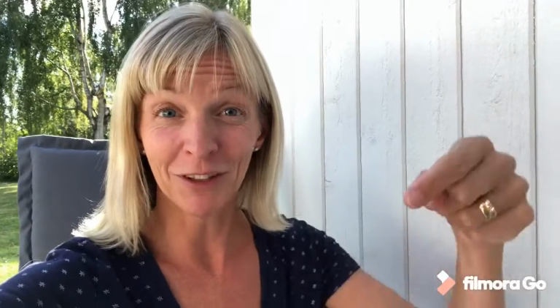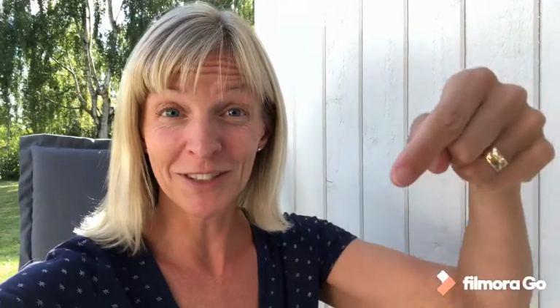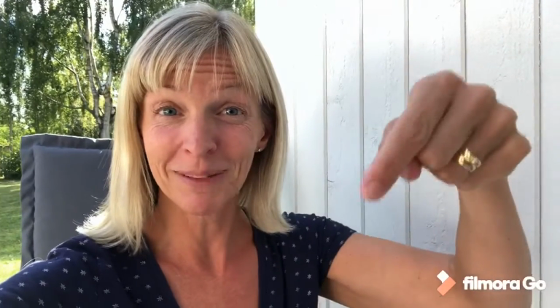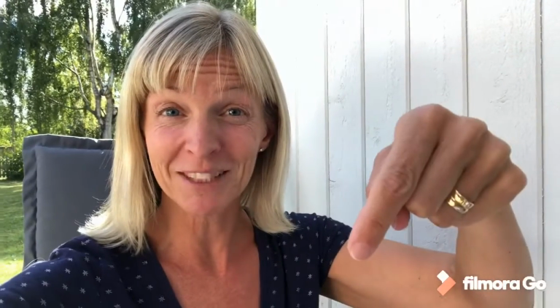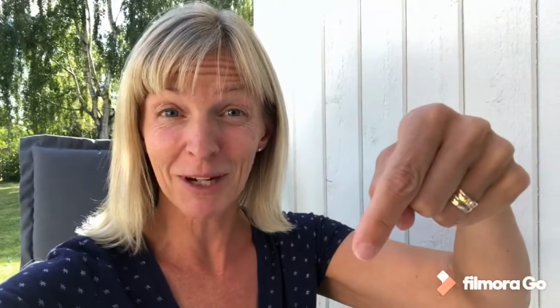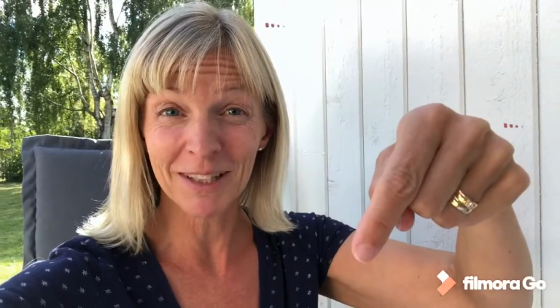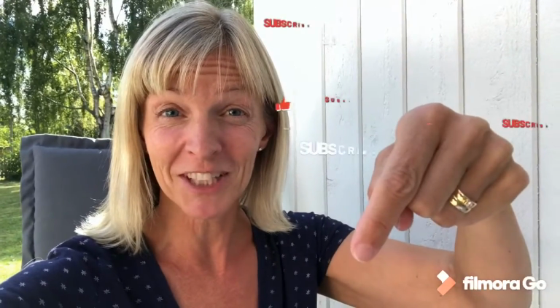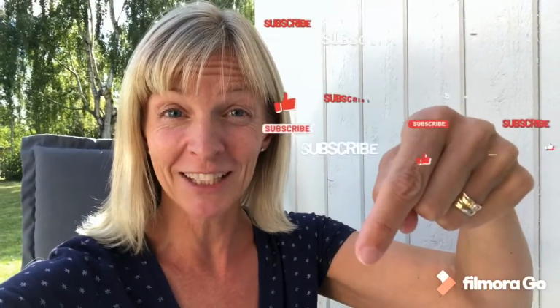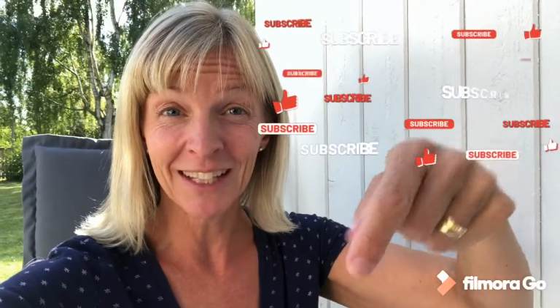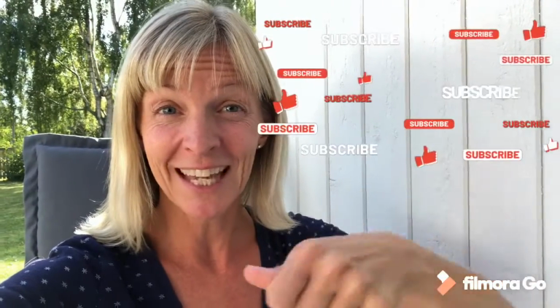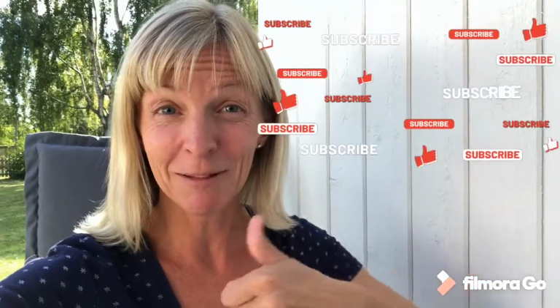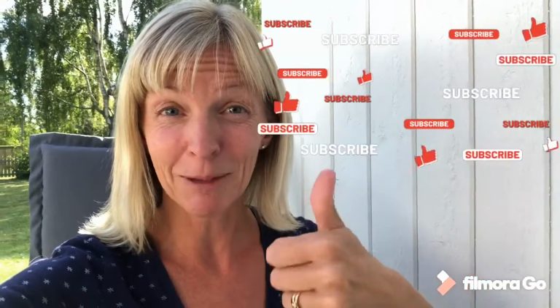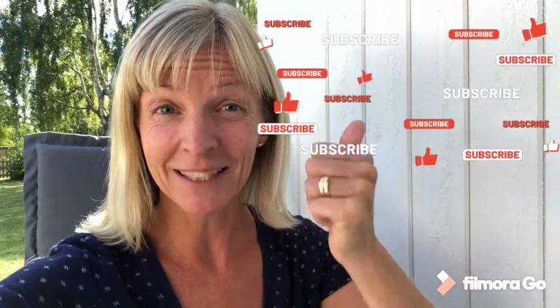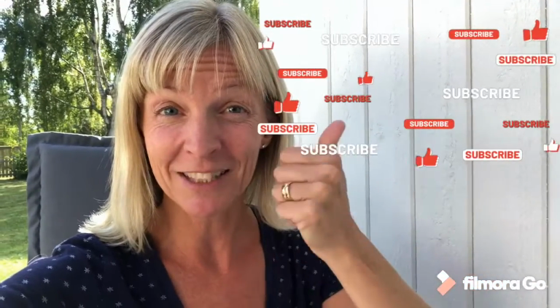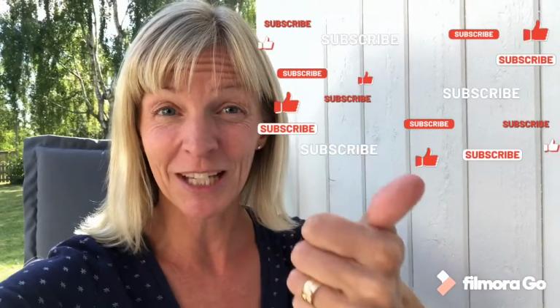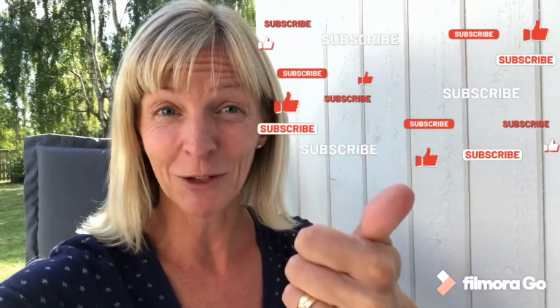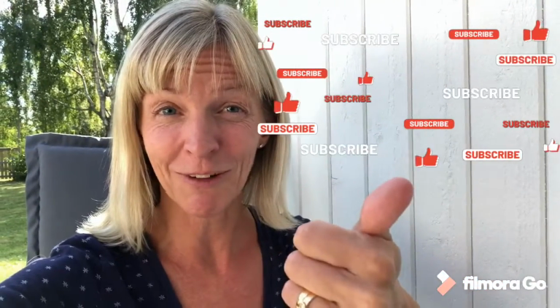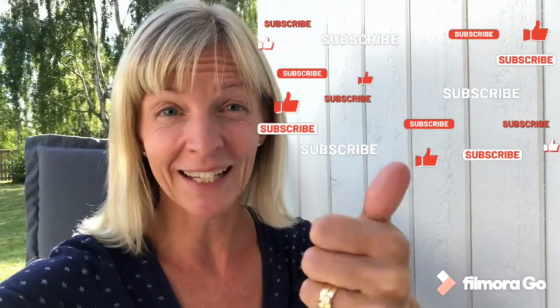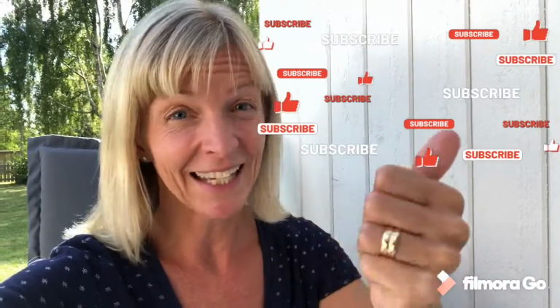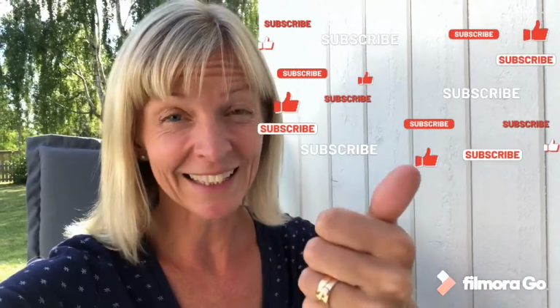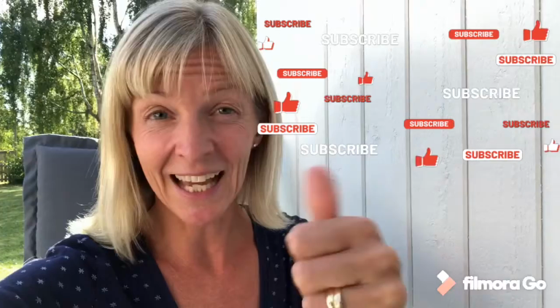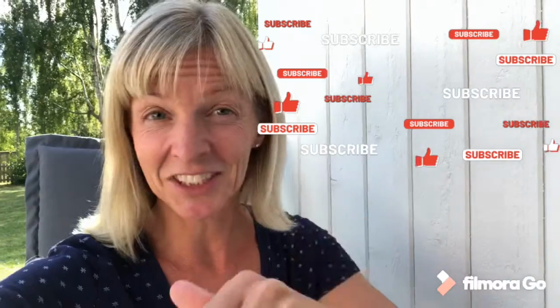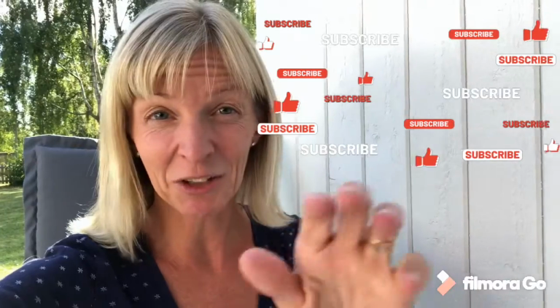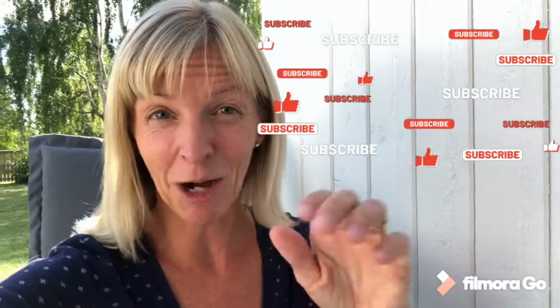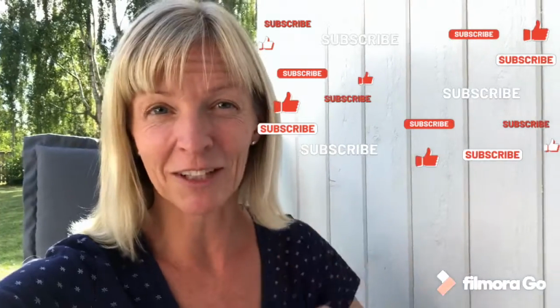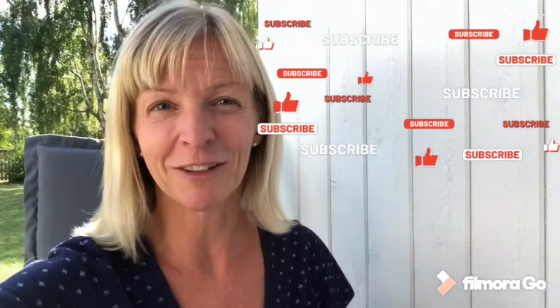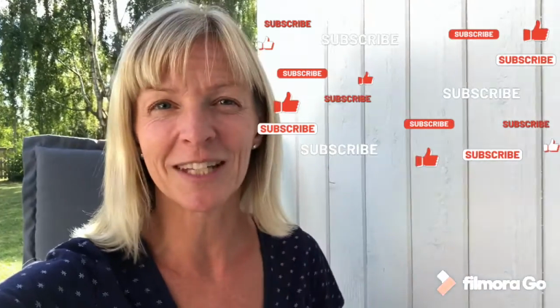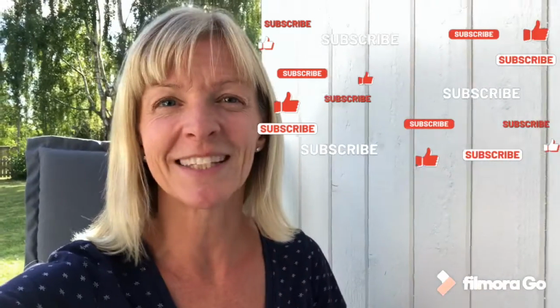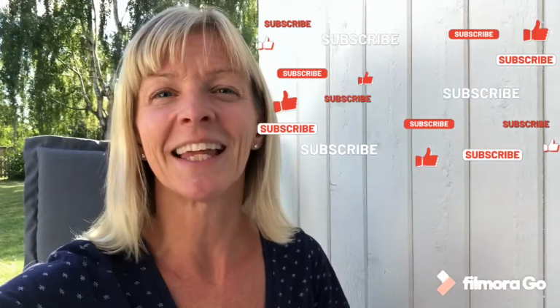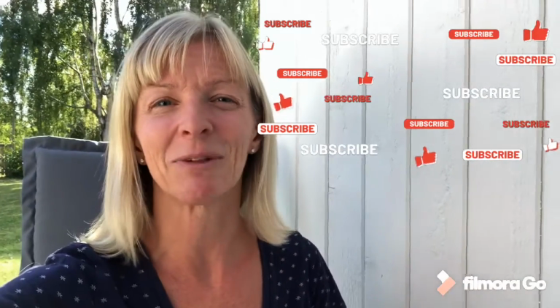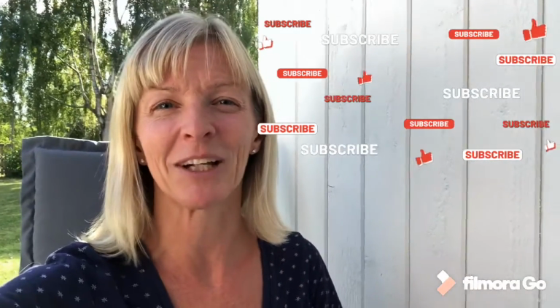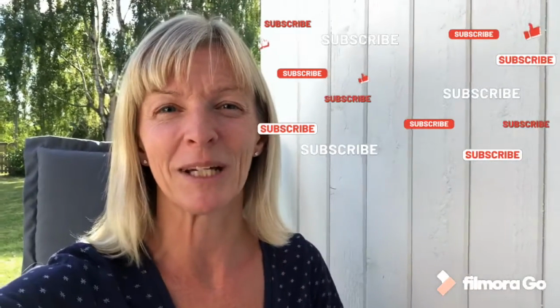But first, please subscribe to this channel, hit the bell button so you get notified, hit like, share, comment, and all those things, and then we'll get going.